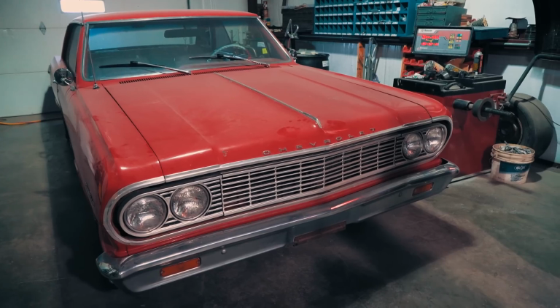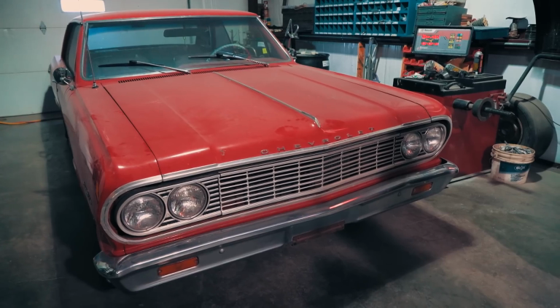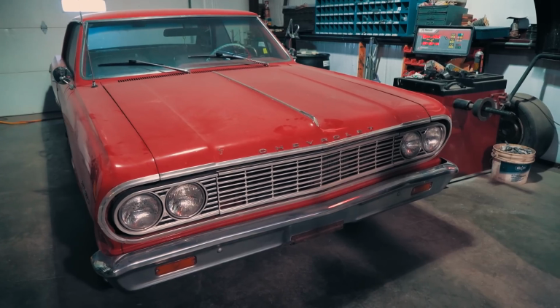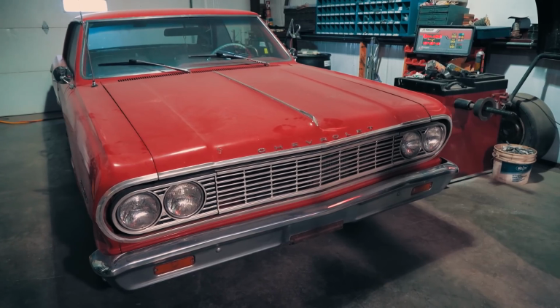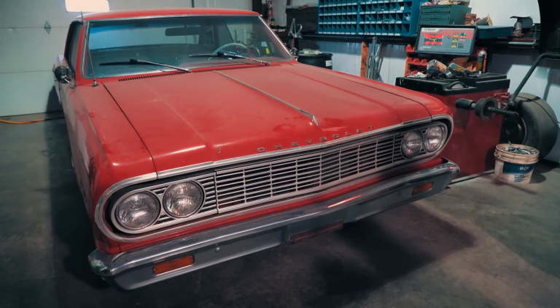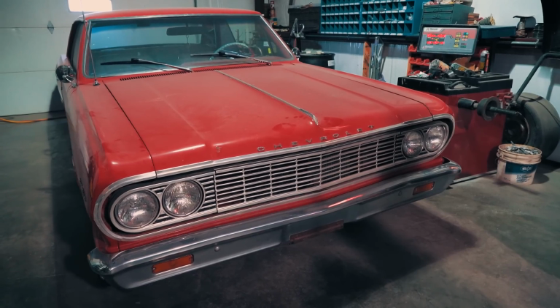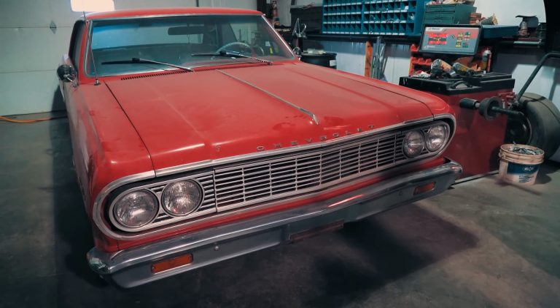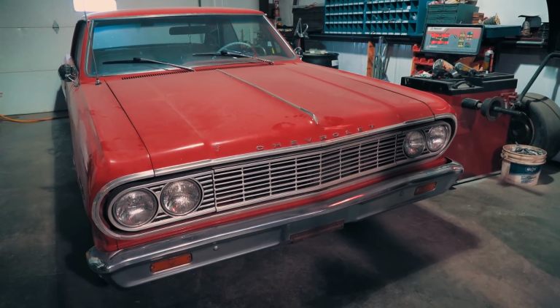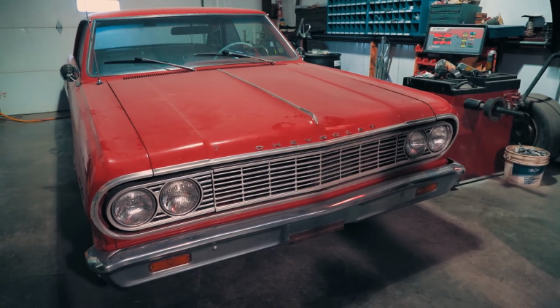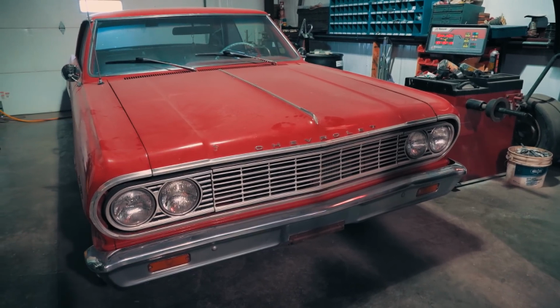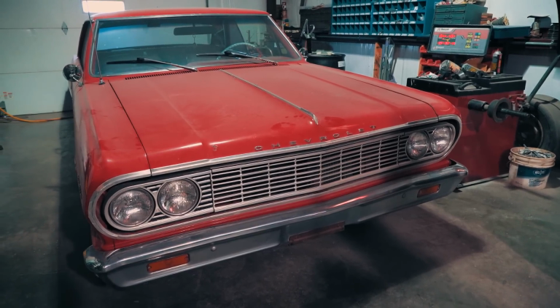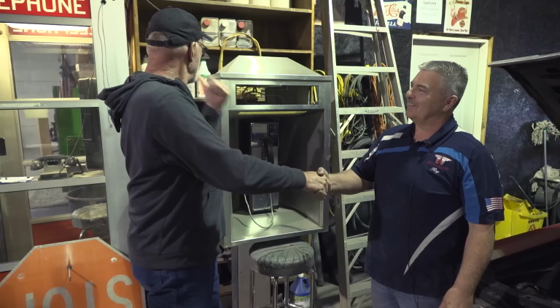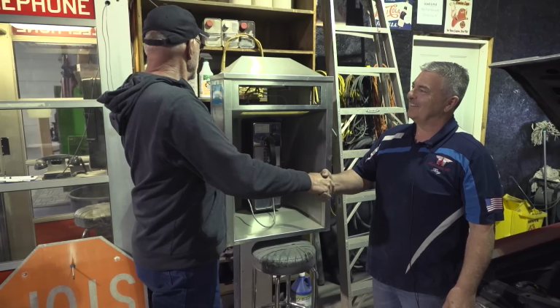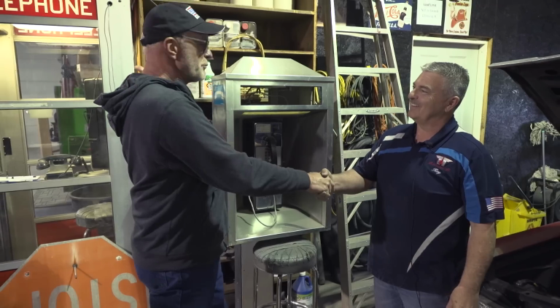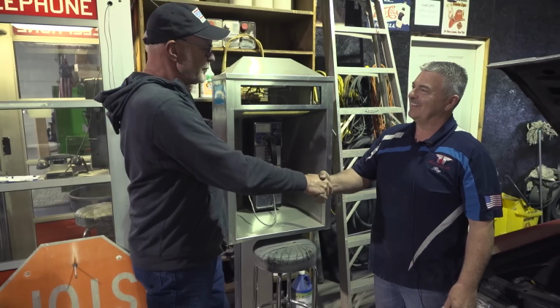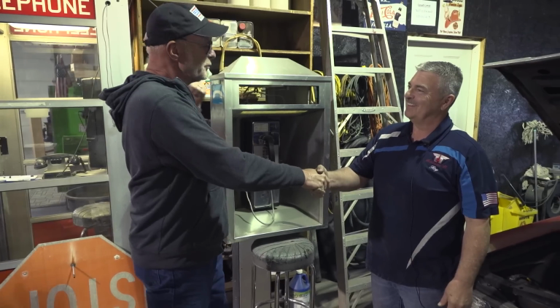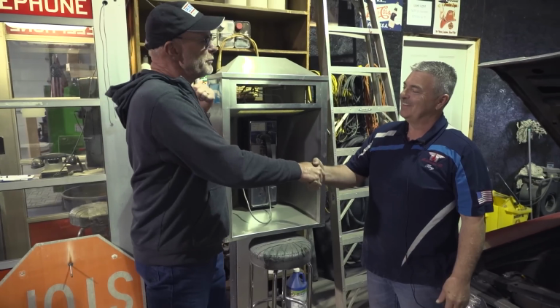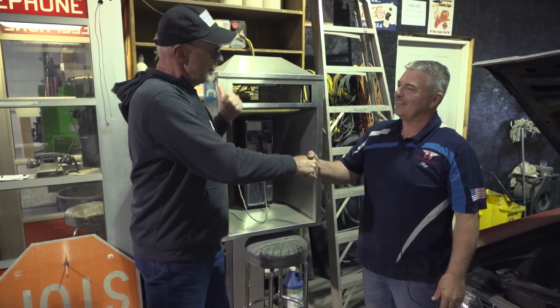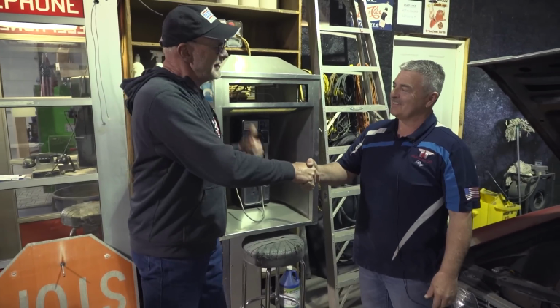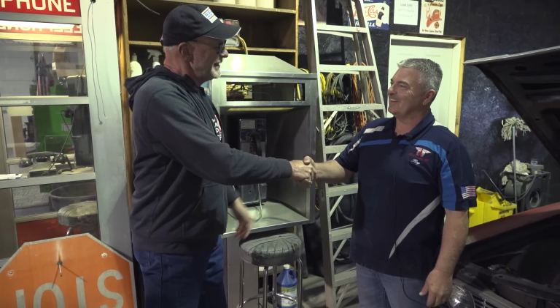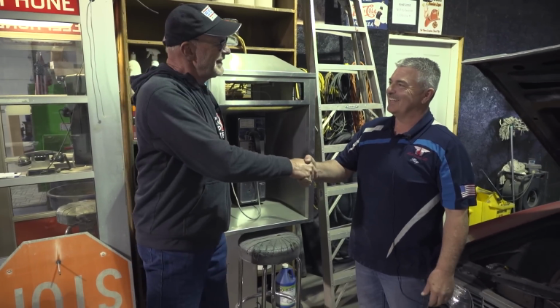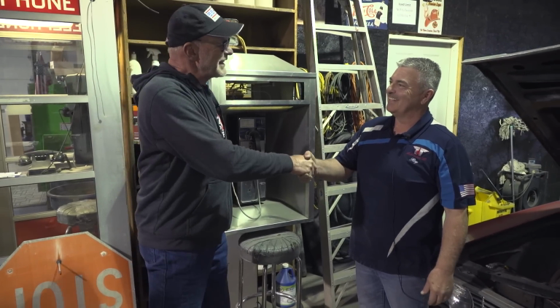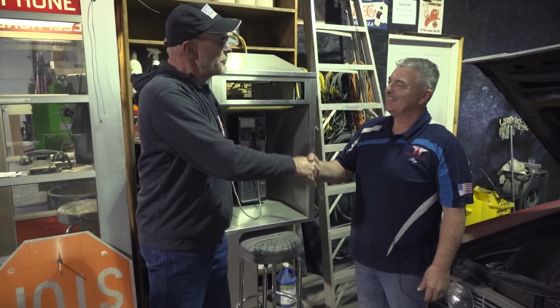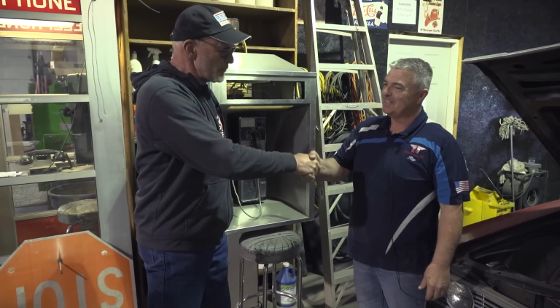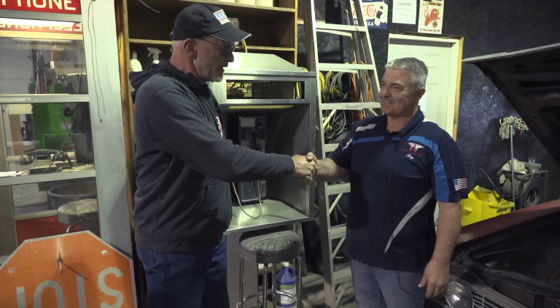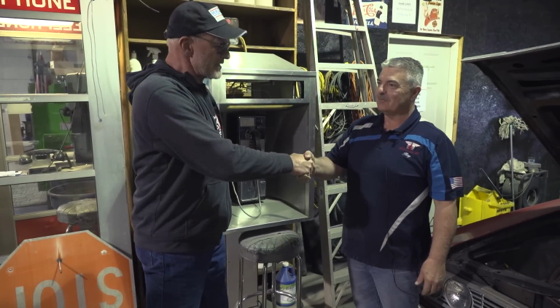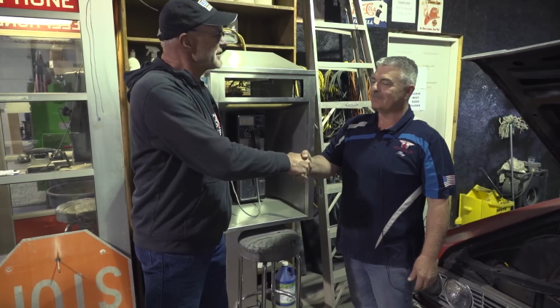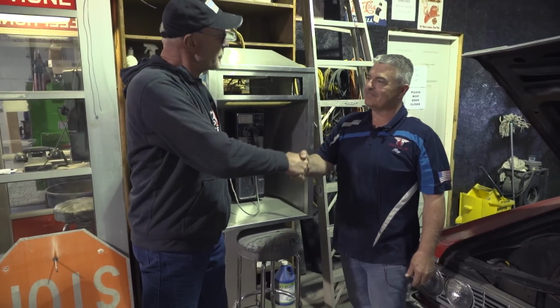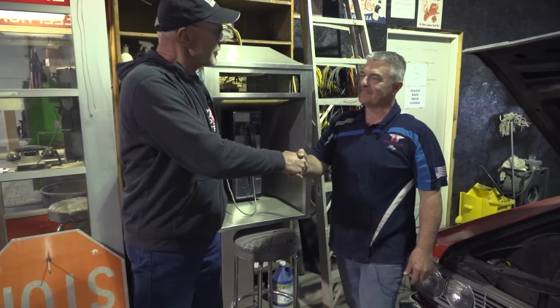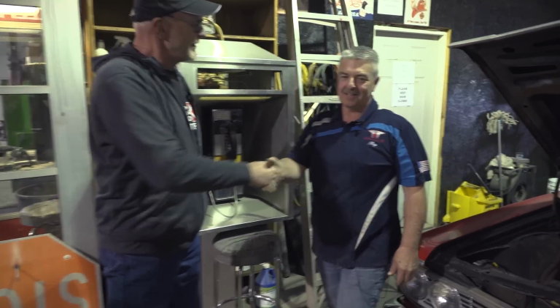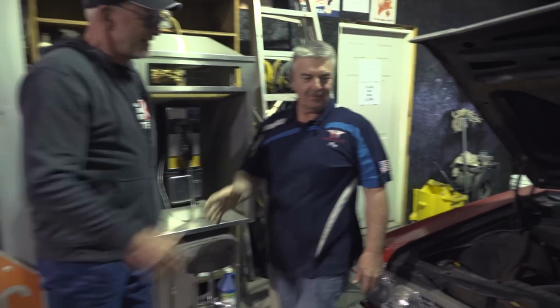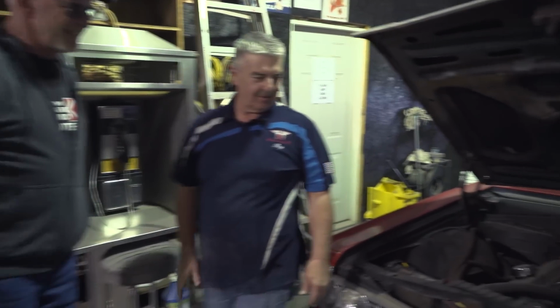Roy, I know we popped in the middle of the day and probably took you away from a tune-up. That's okay. Thanks so much for letting us come here. I'm glad to be here.